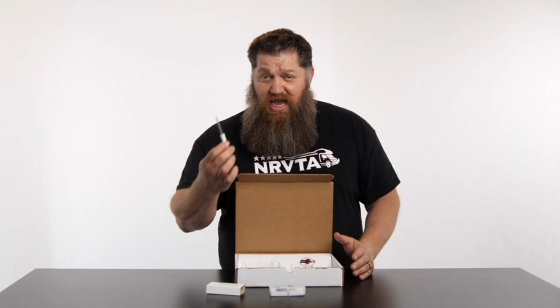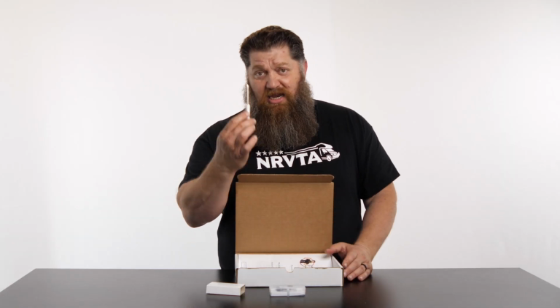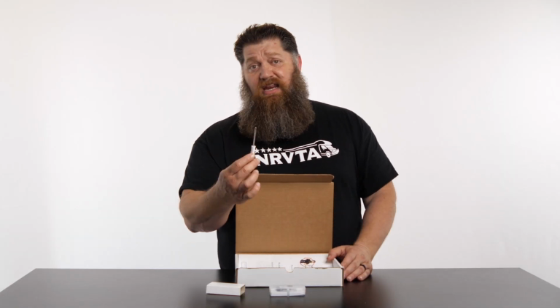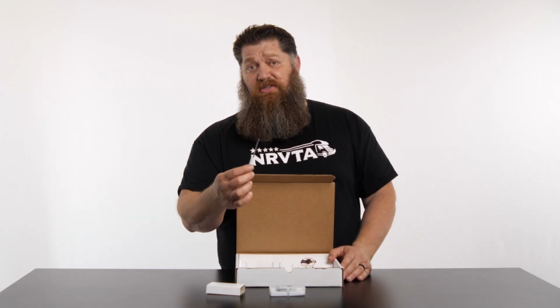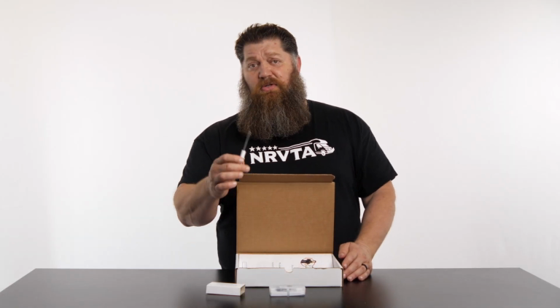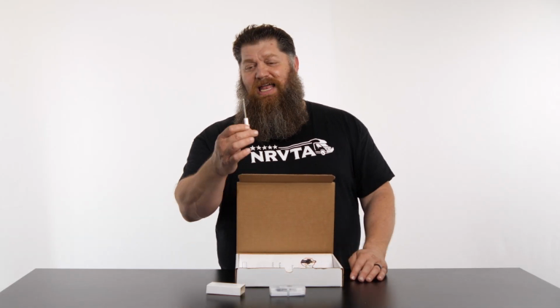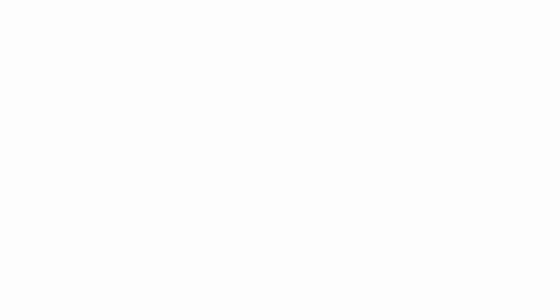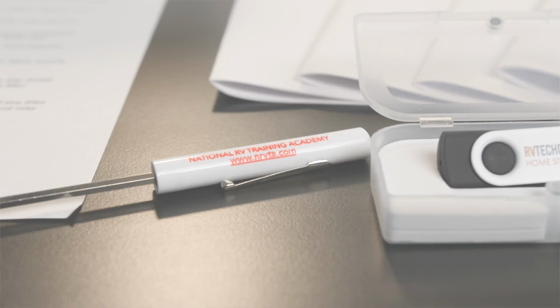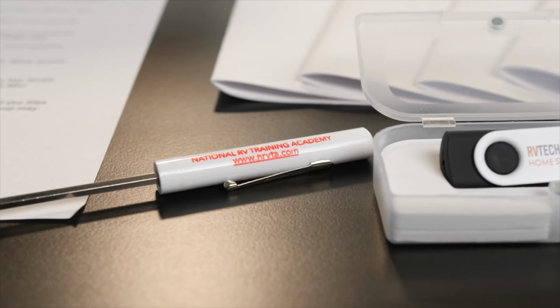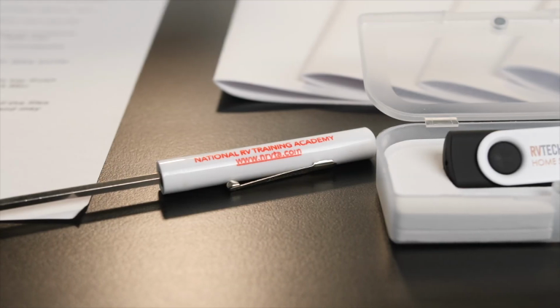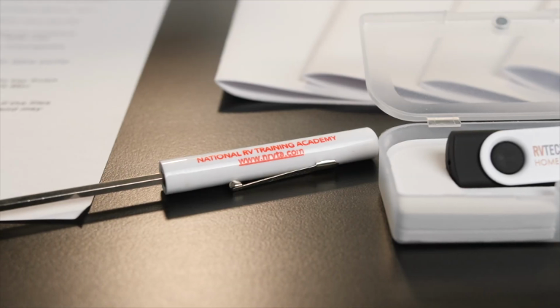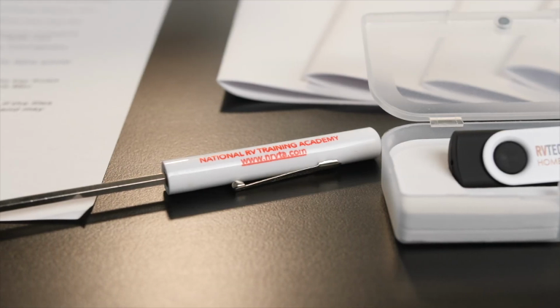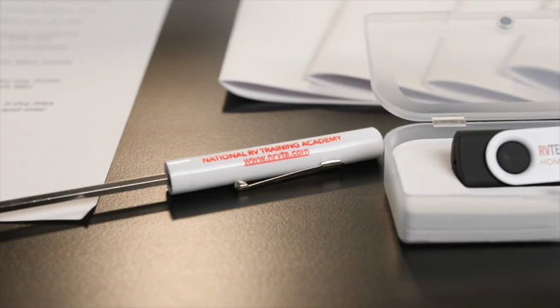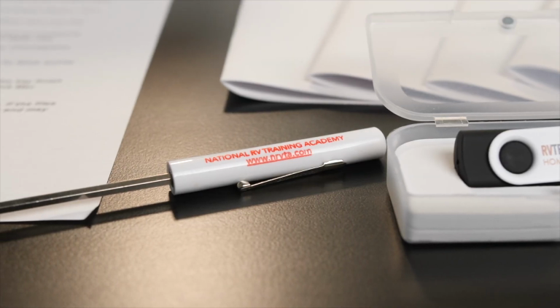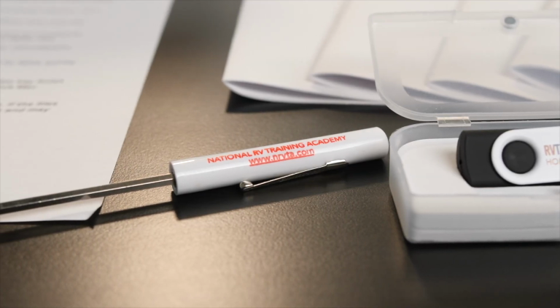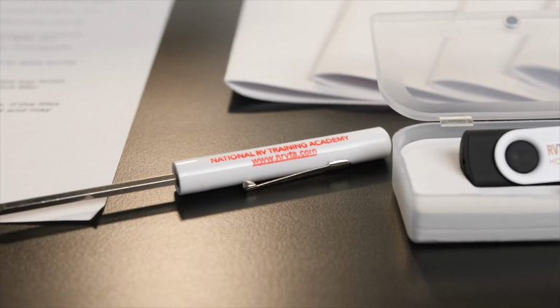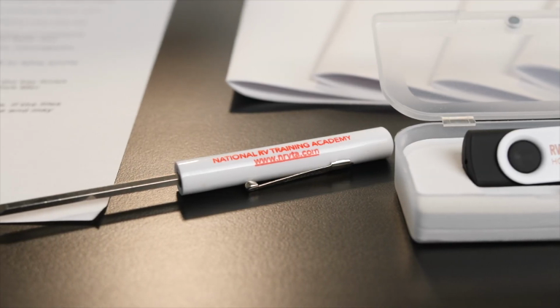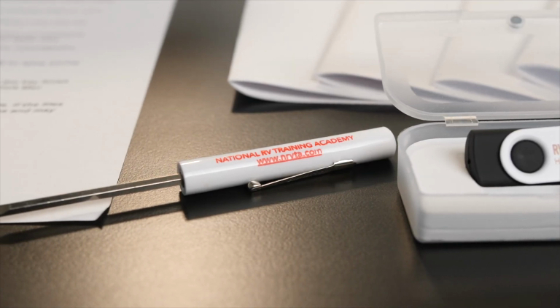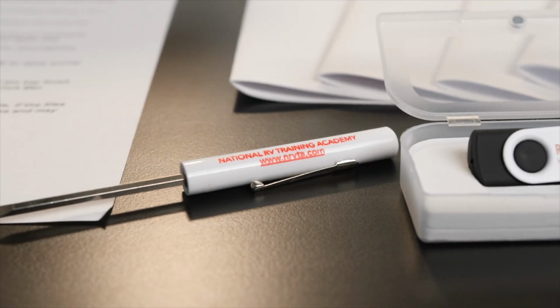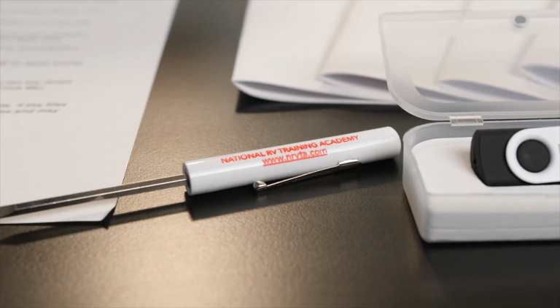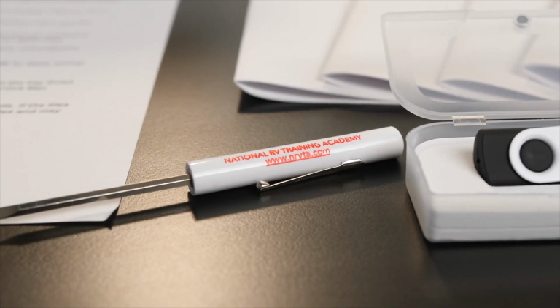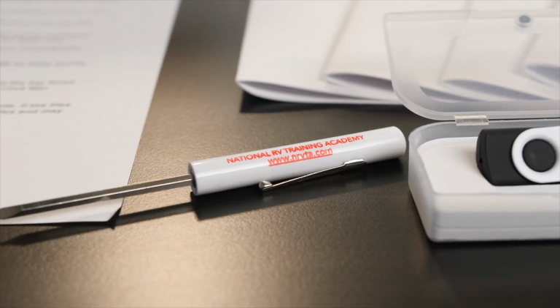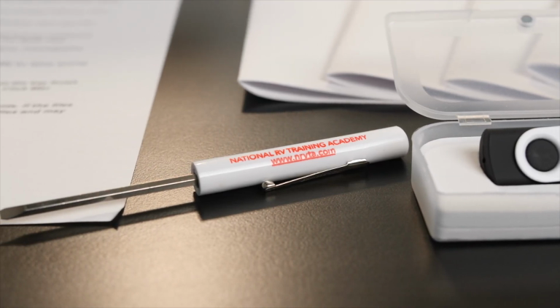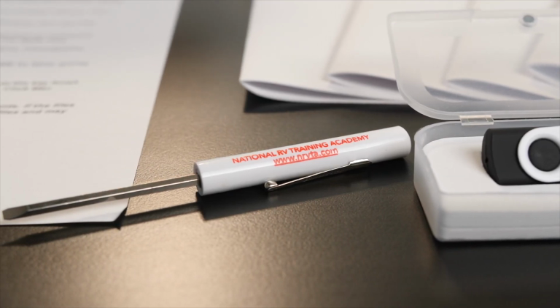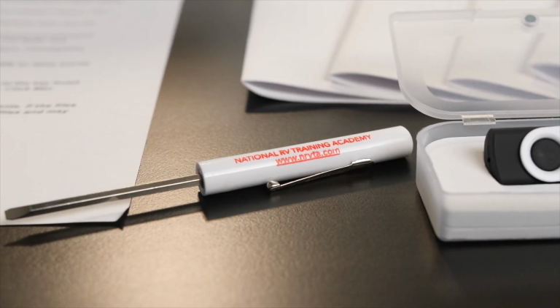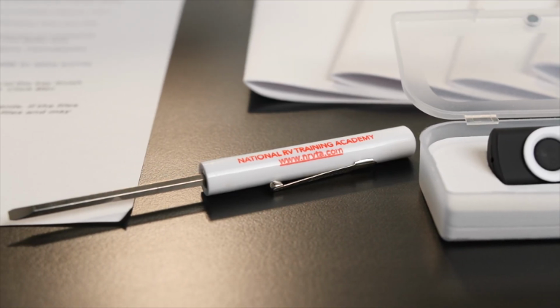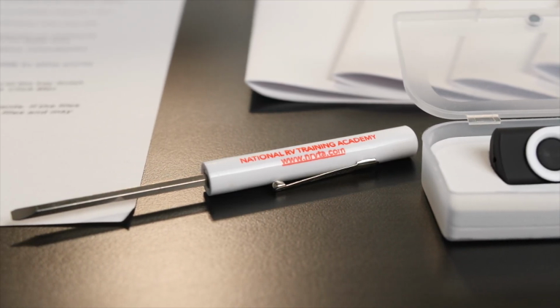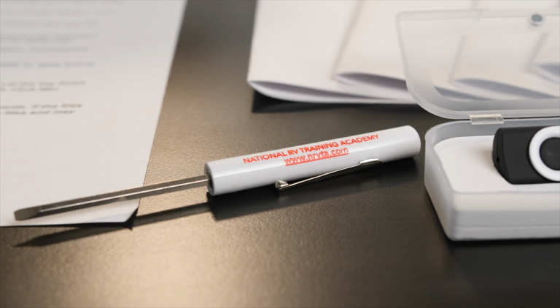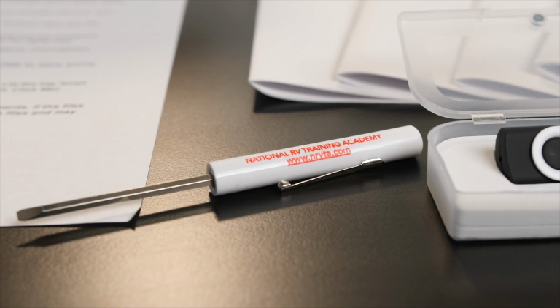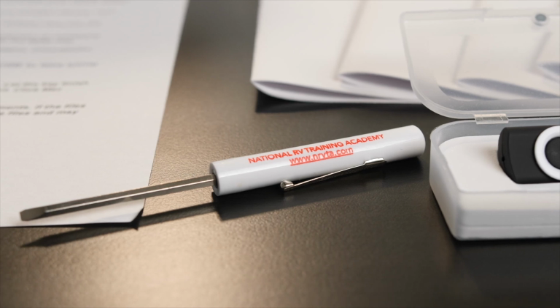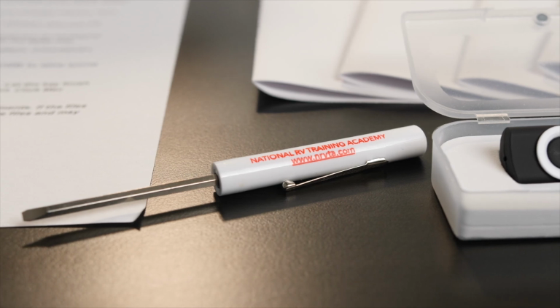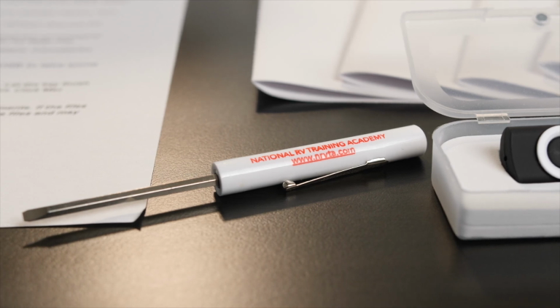You've also got a handy little tool. I know it kind of seems very small, but there are a lot of places in the RV where we actually use a small screwdriver.